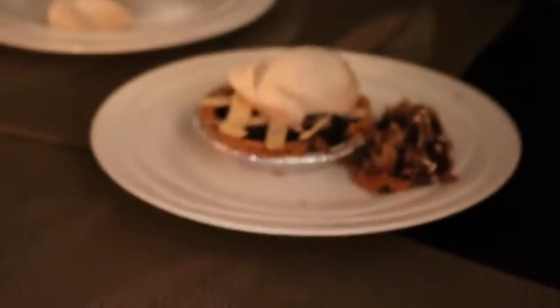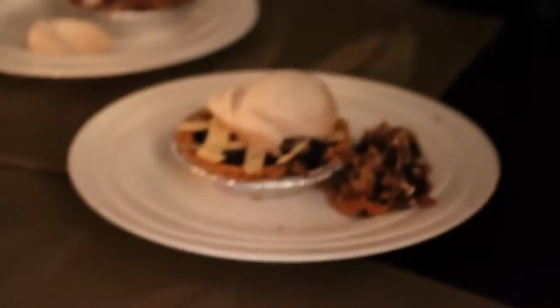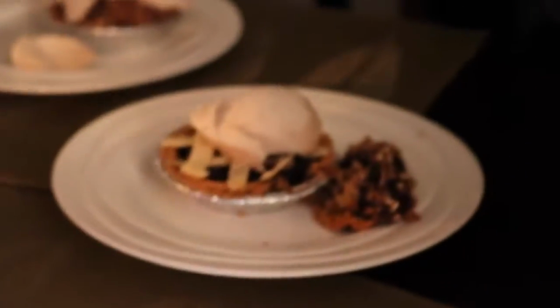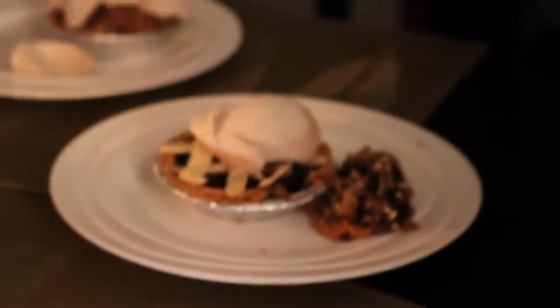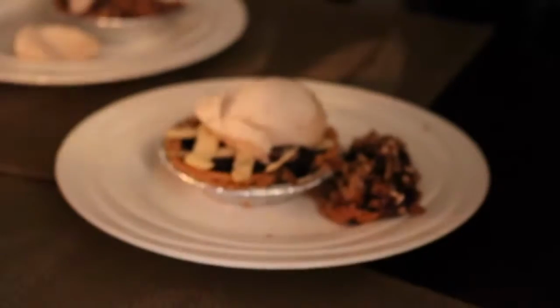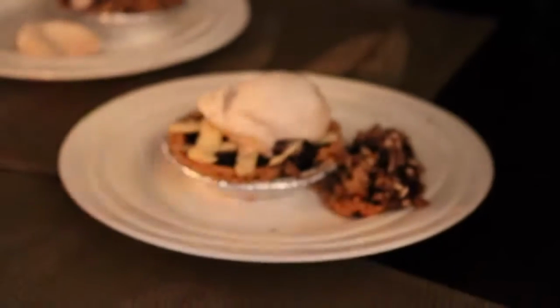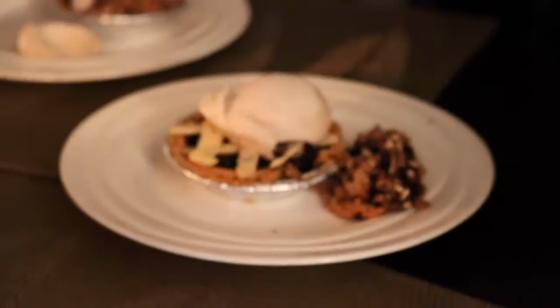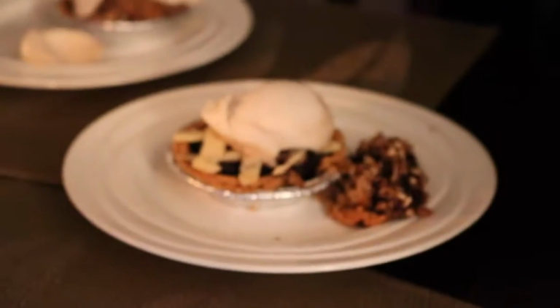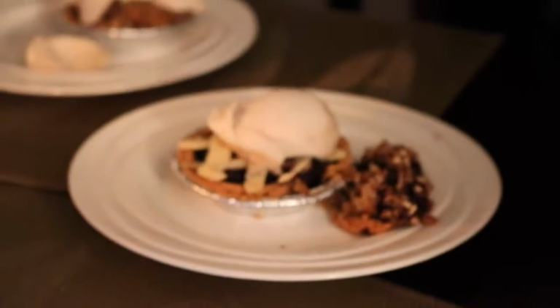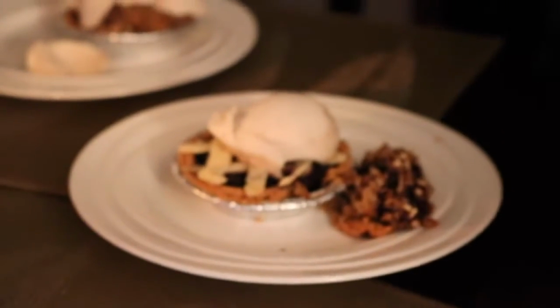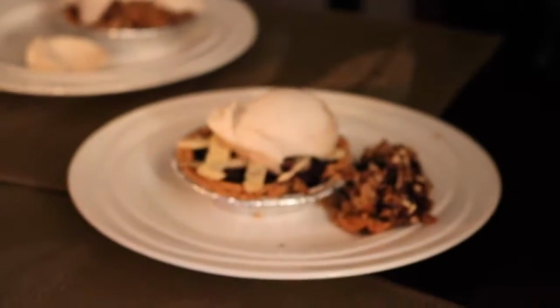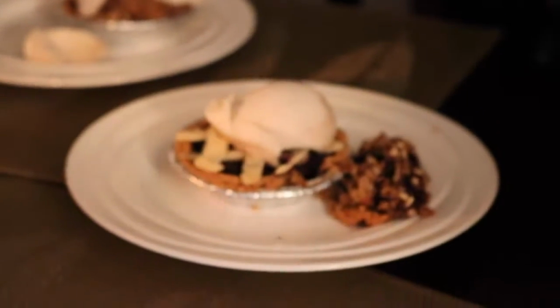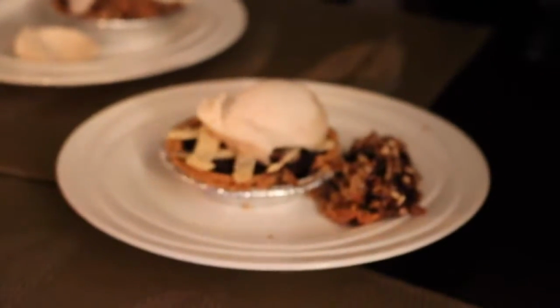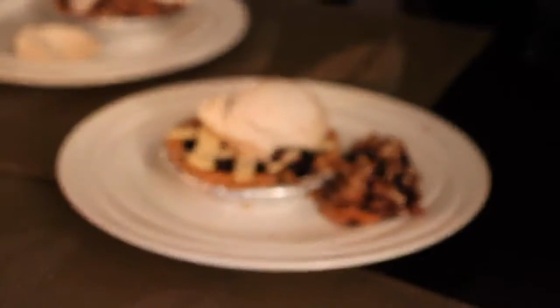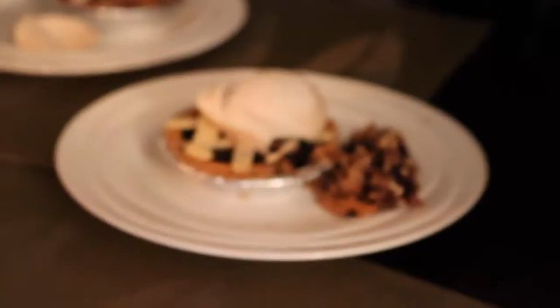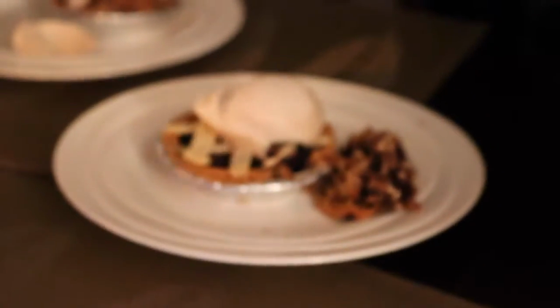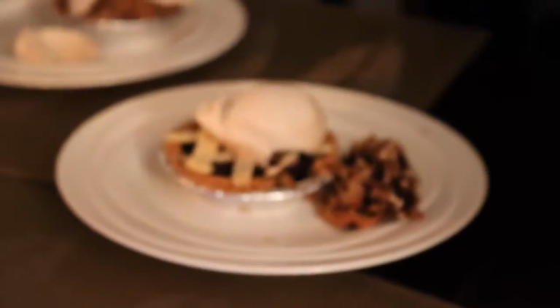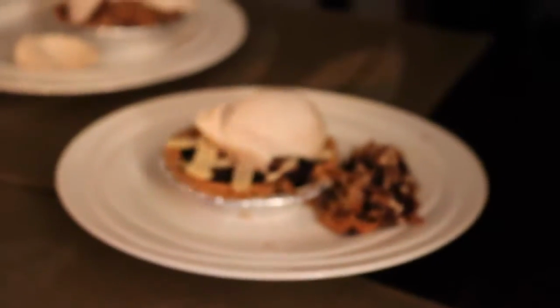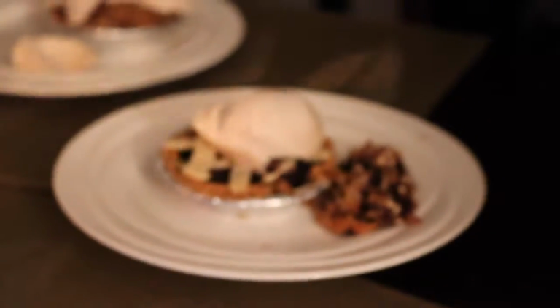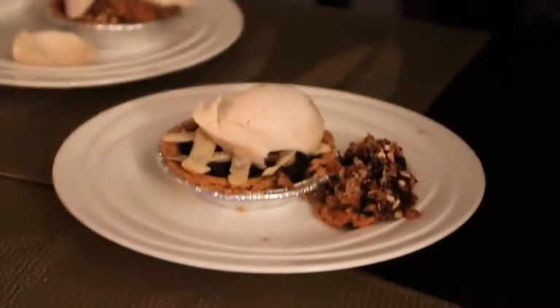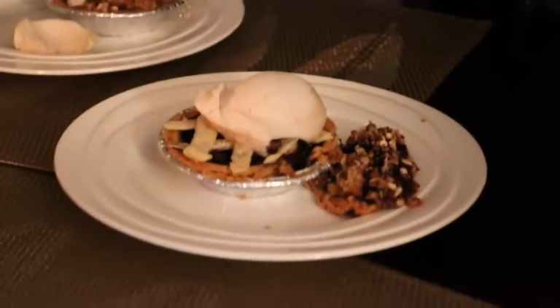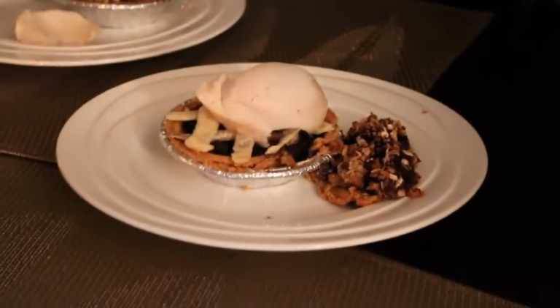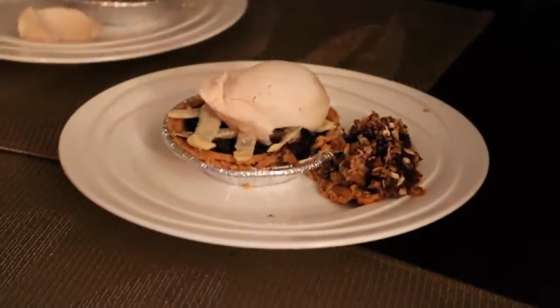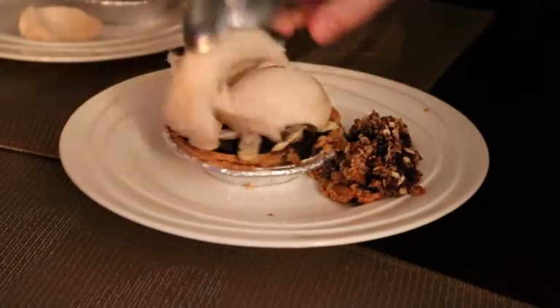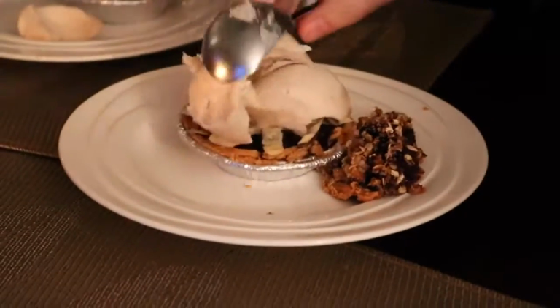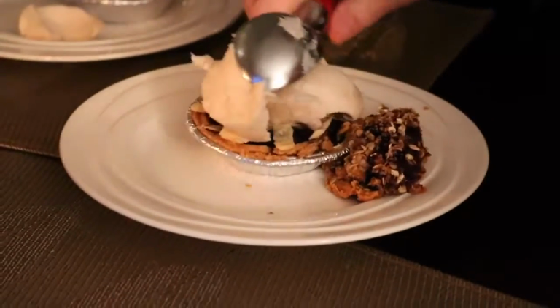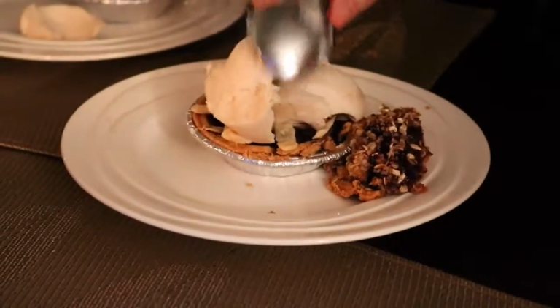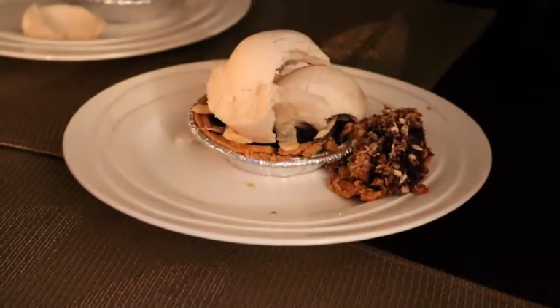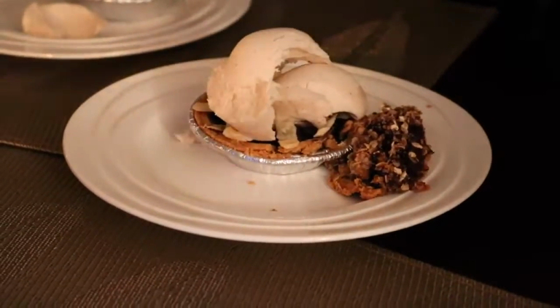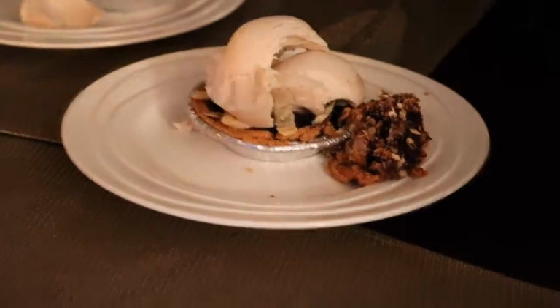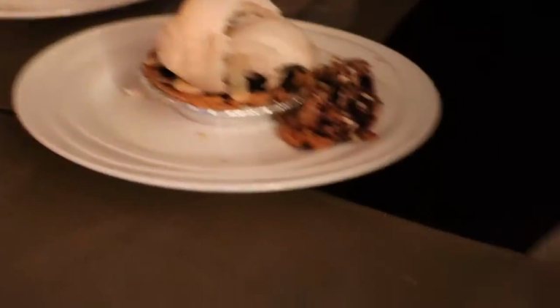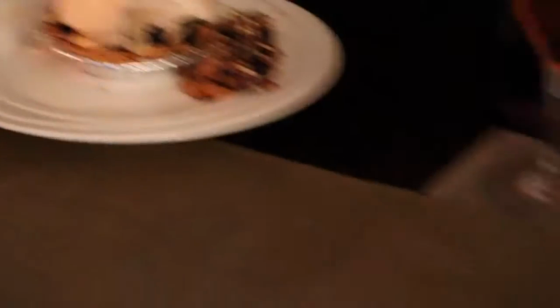Can I have some ice cream? Wow, that's a picture-perfect little pie. Look at that scoop of ice cream — it's so round. That's perfect.